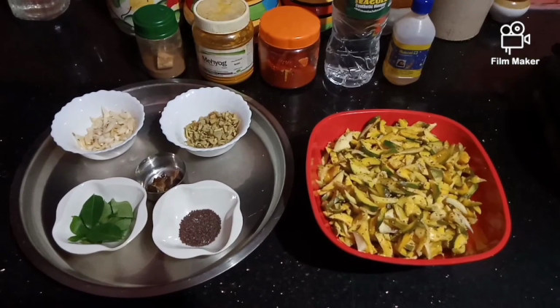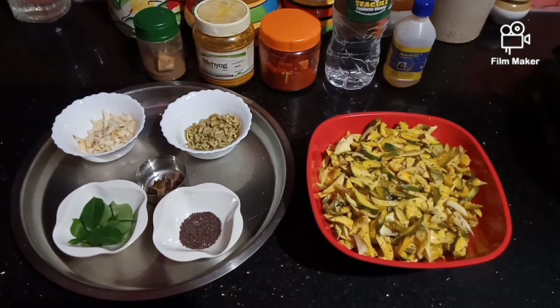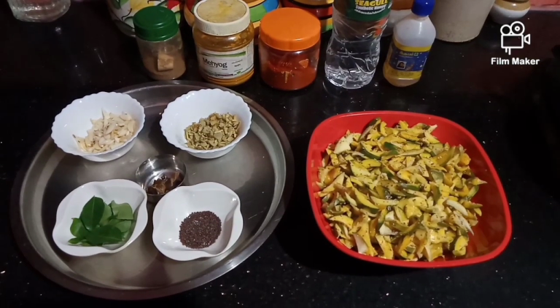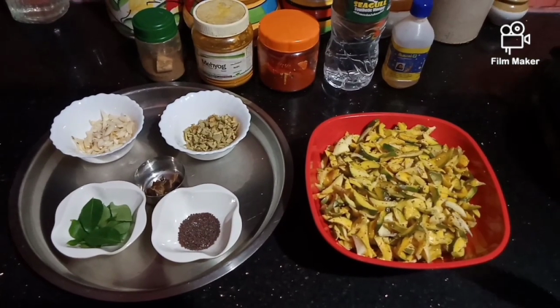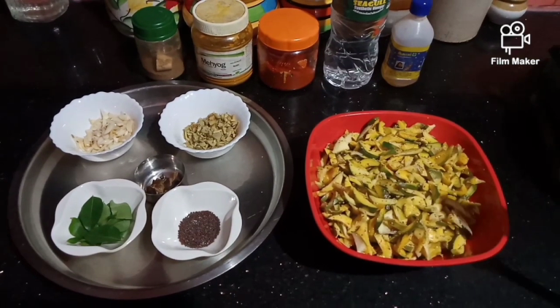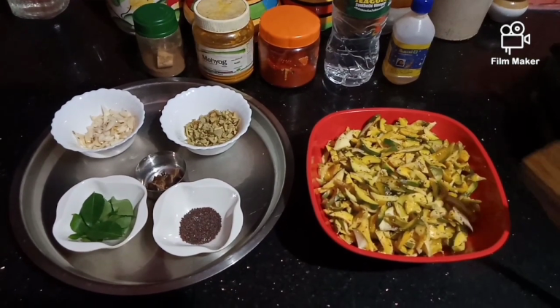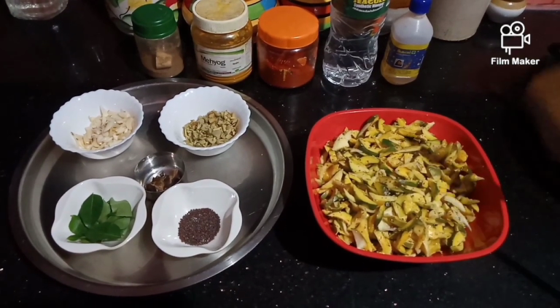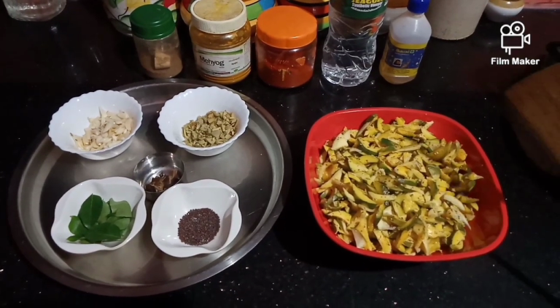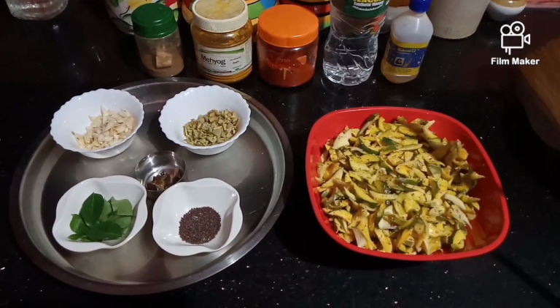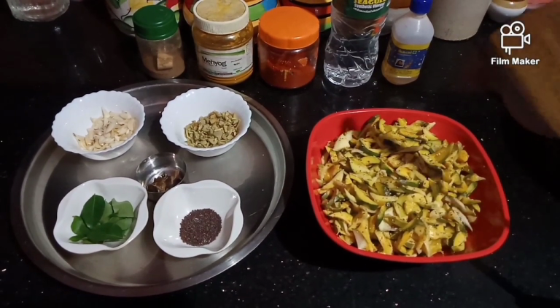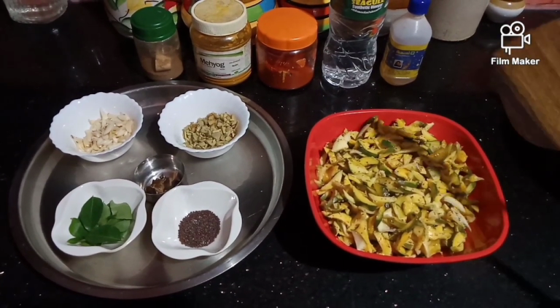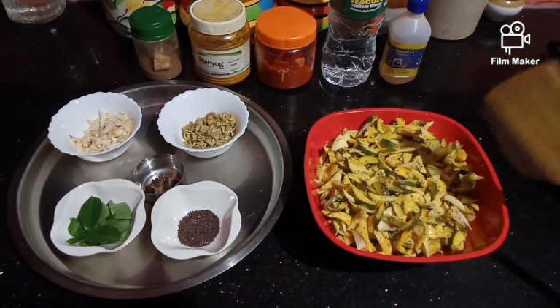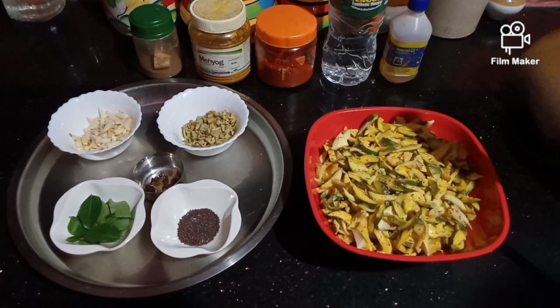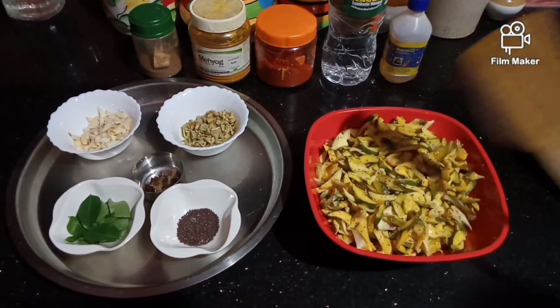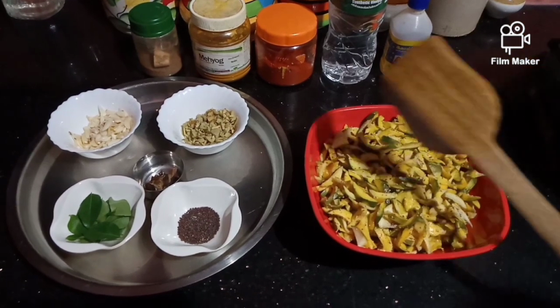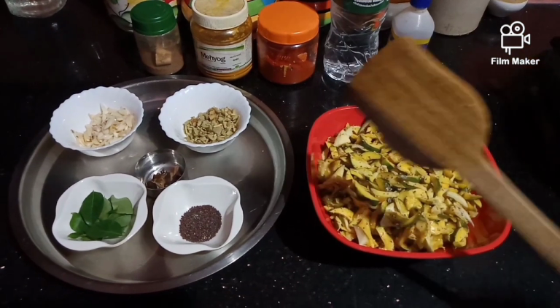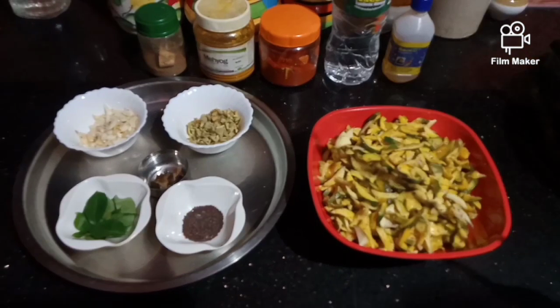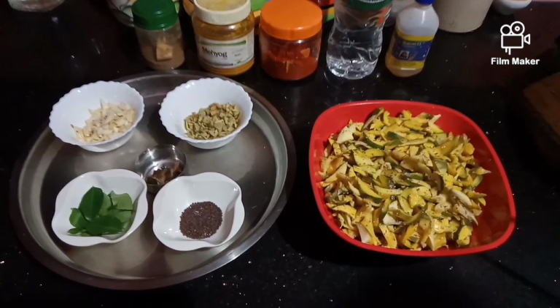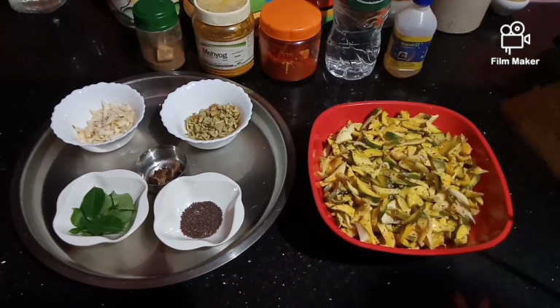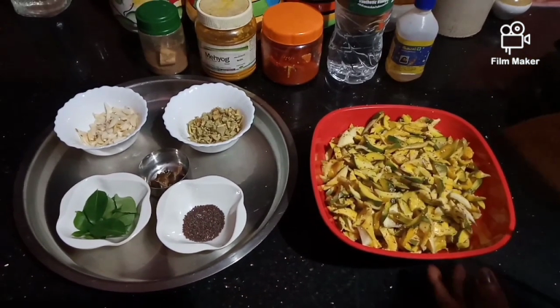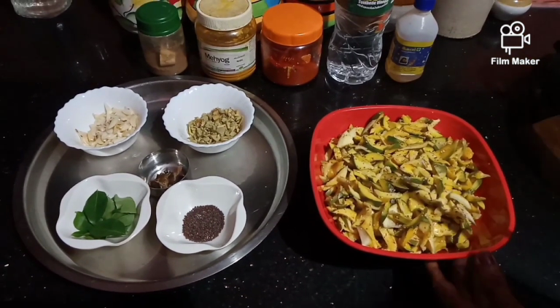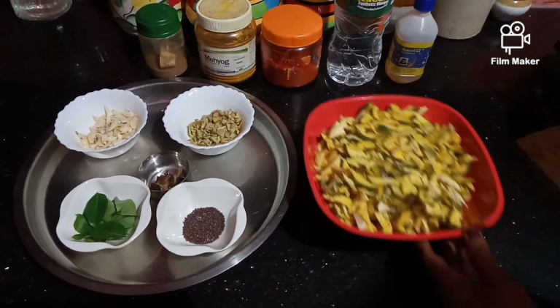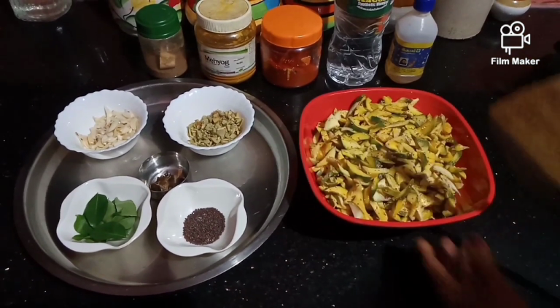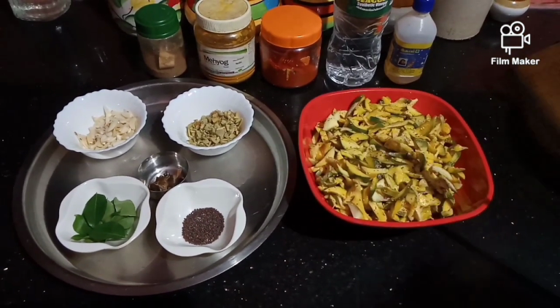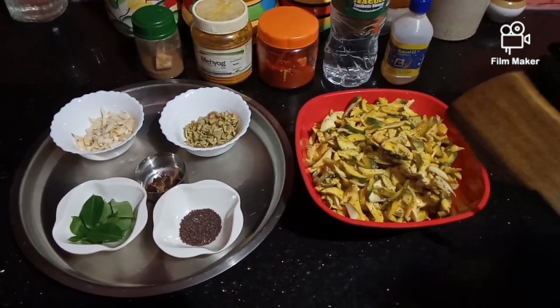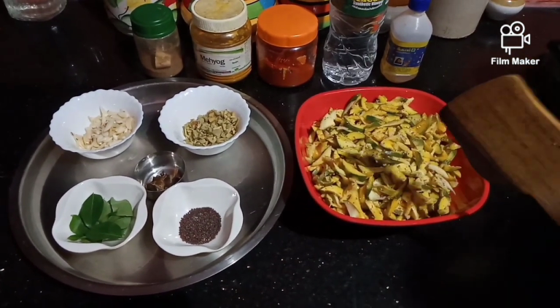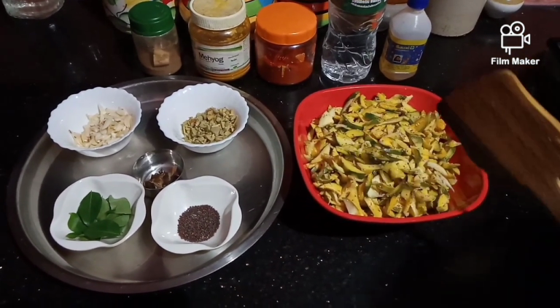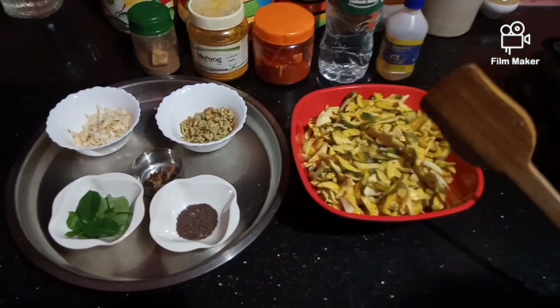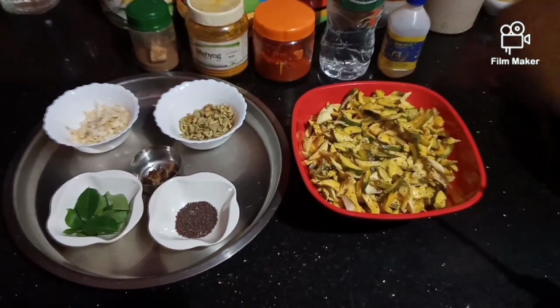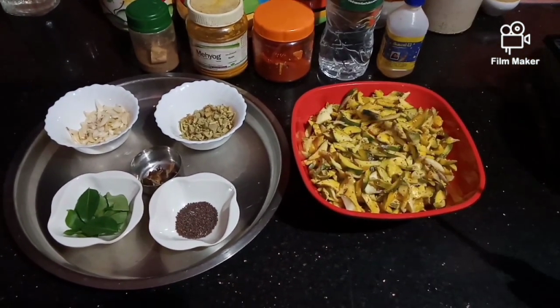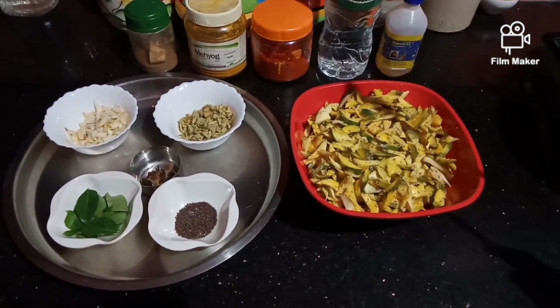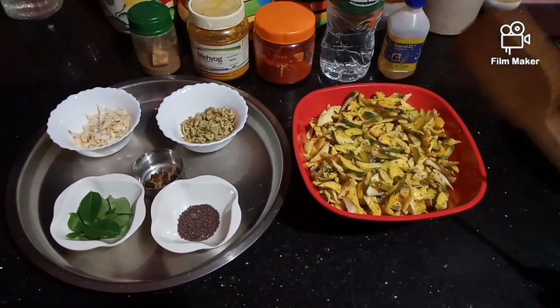This is the main dish. After the dish, we cook the dish.